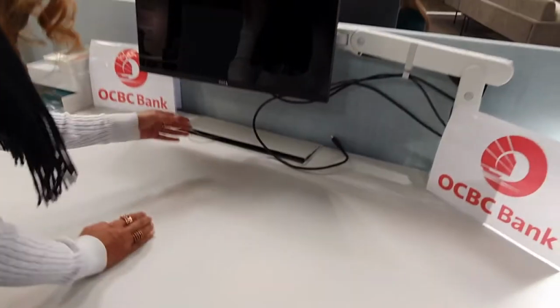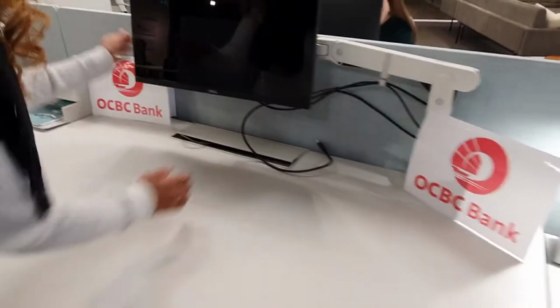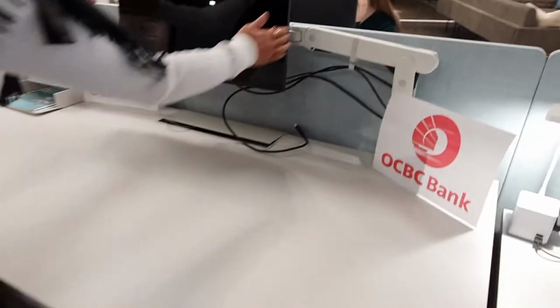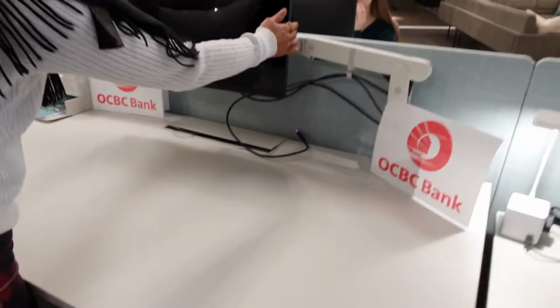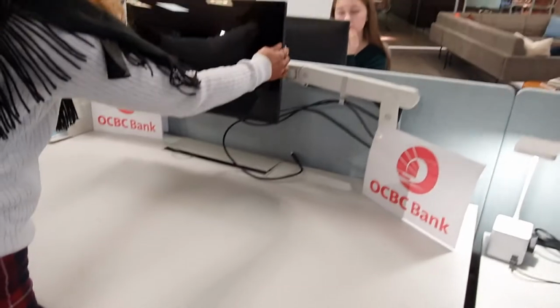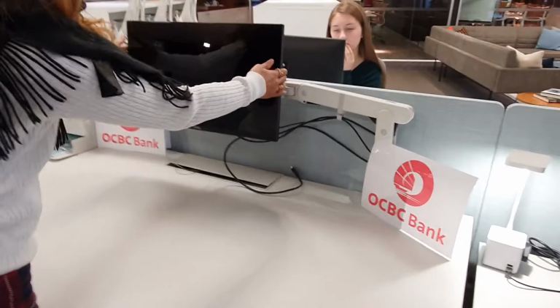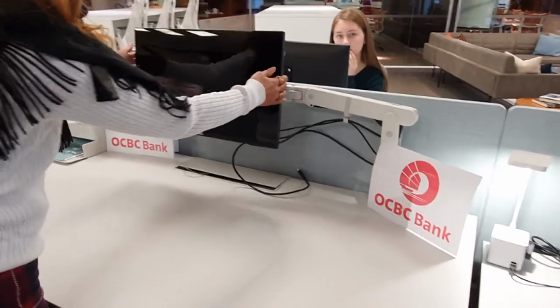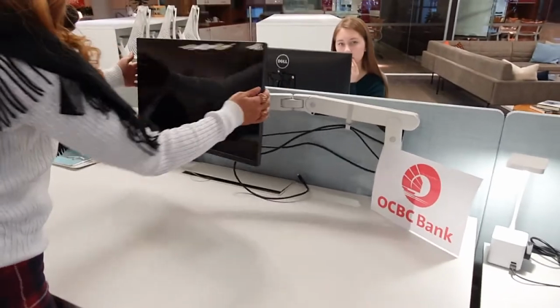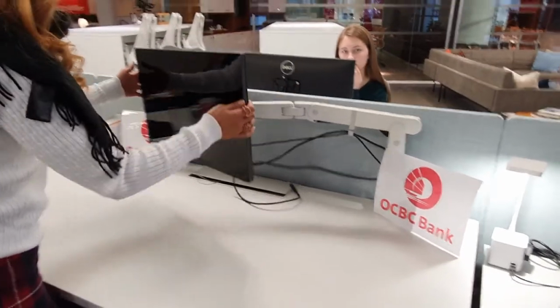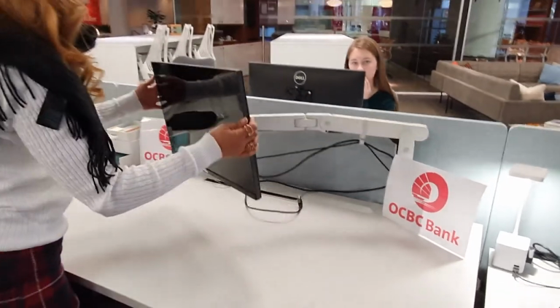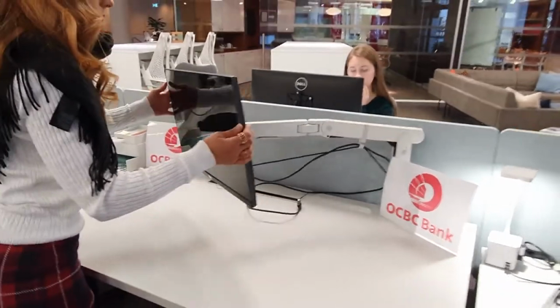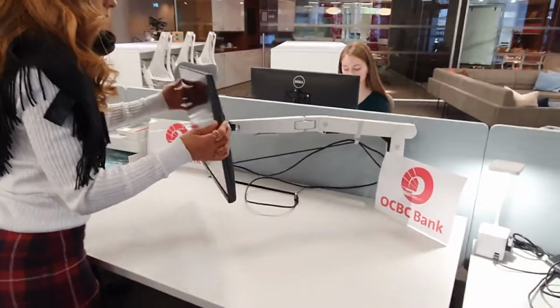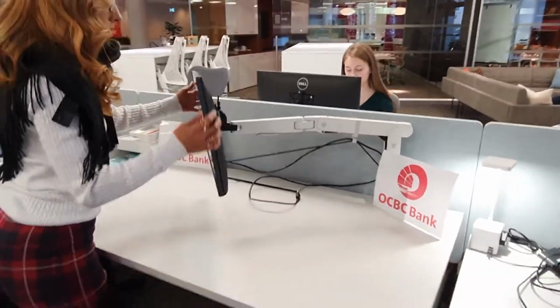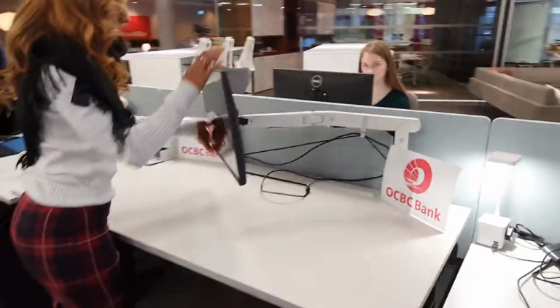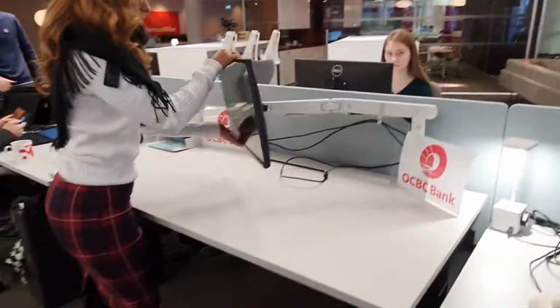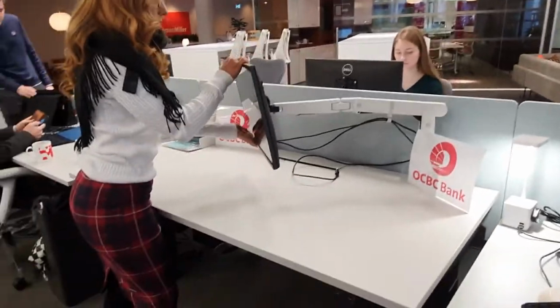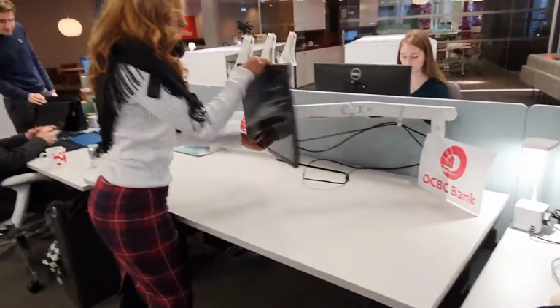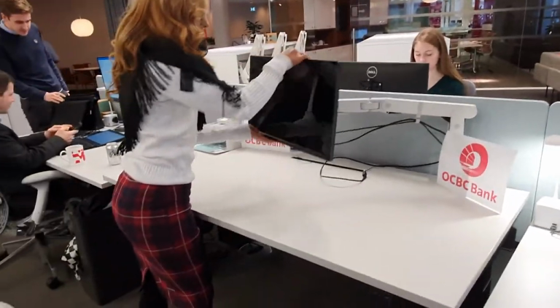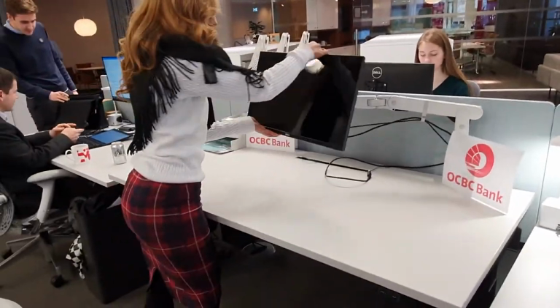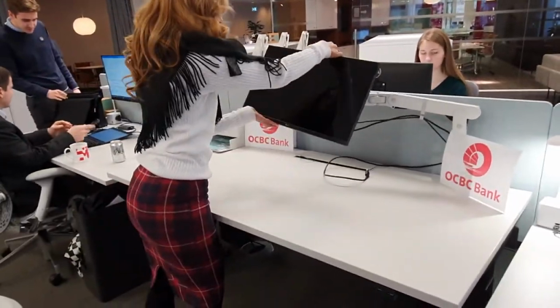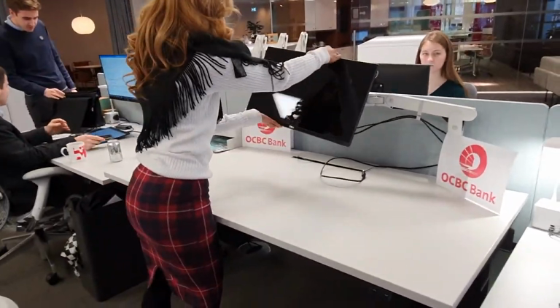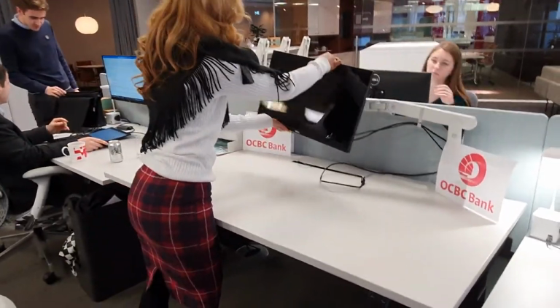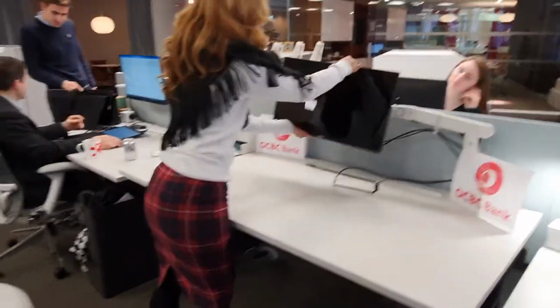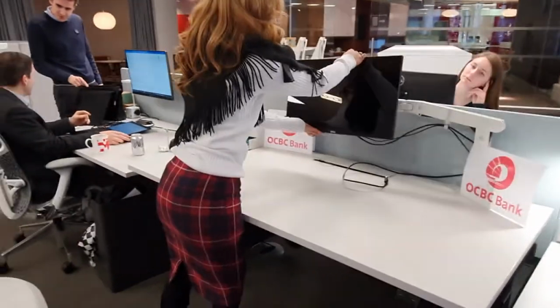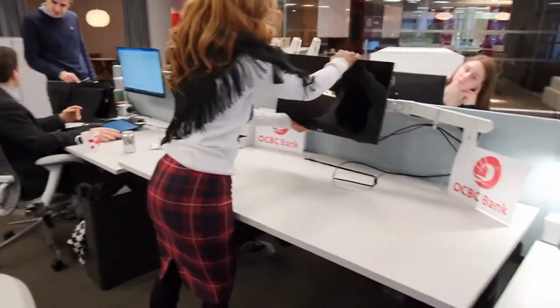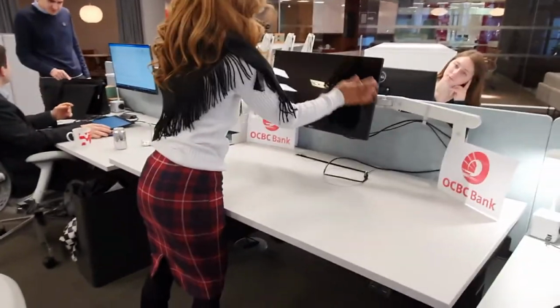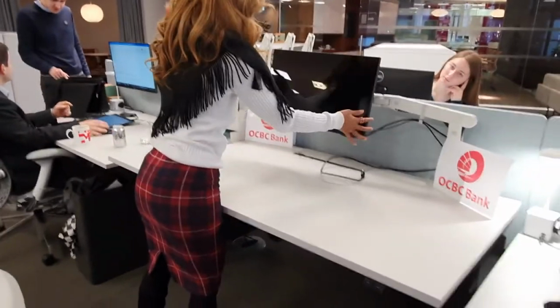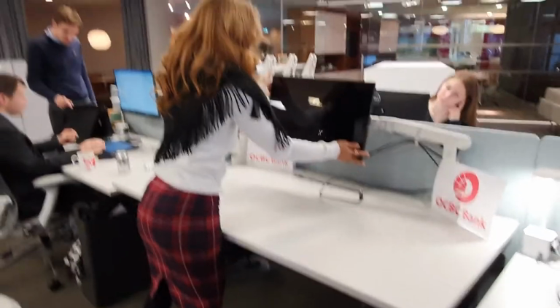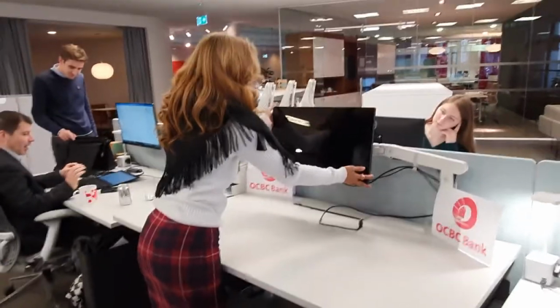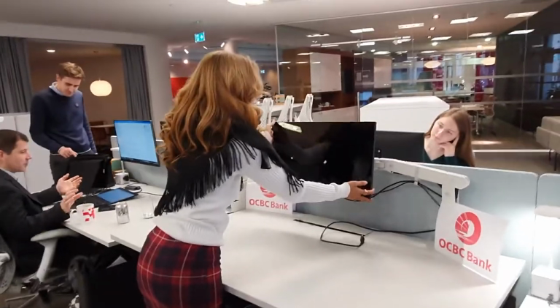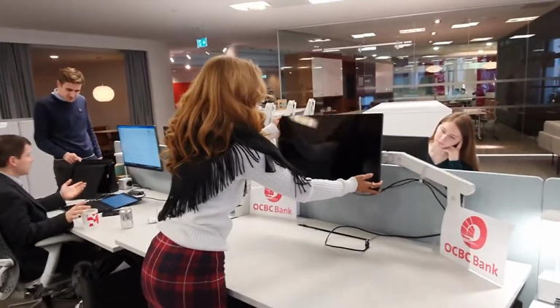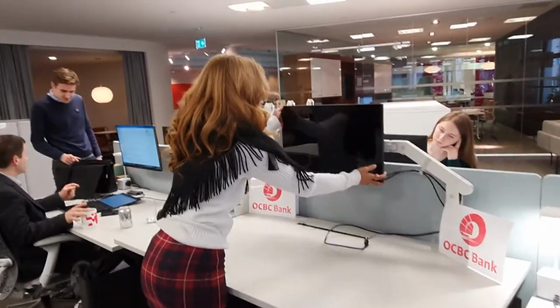Can you just demonstrate the monitor arm, please? So in relationship to the person sitting at the chair?